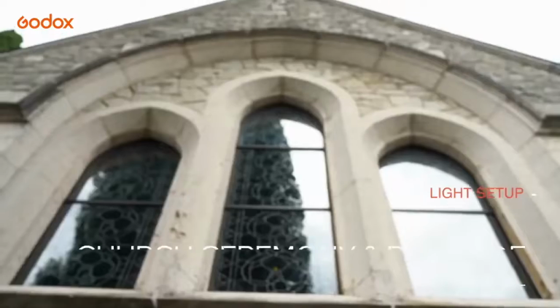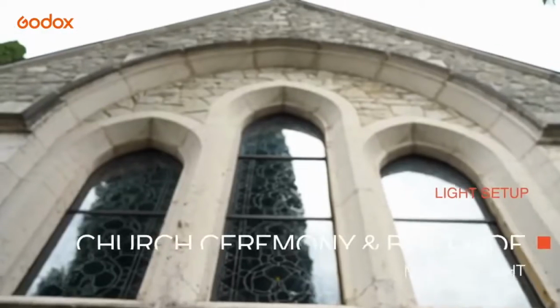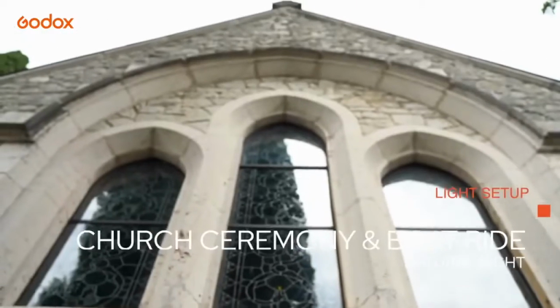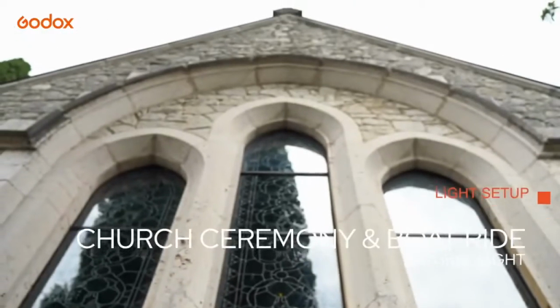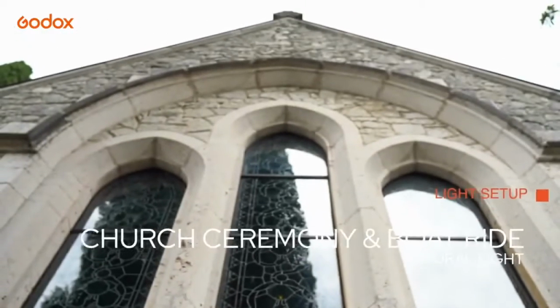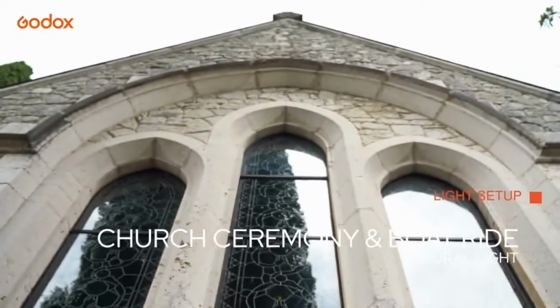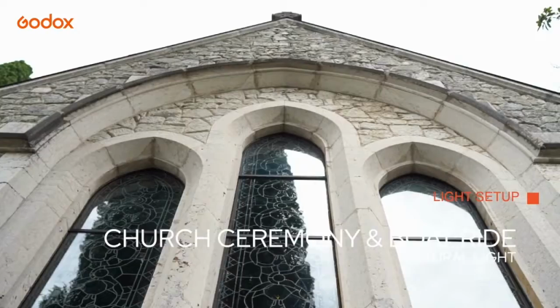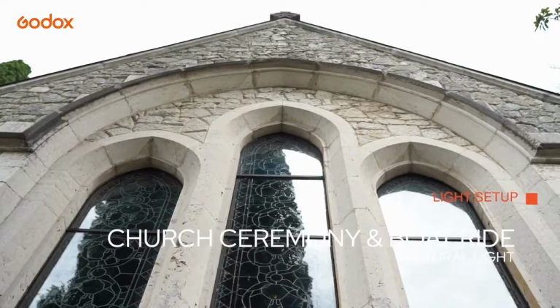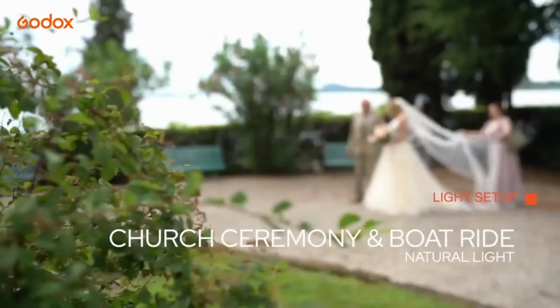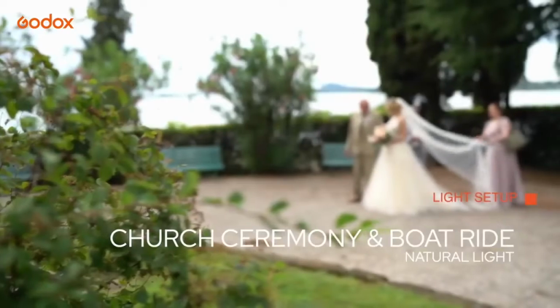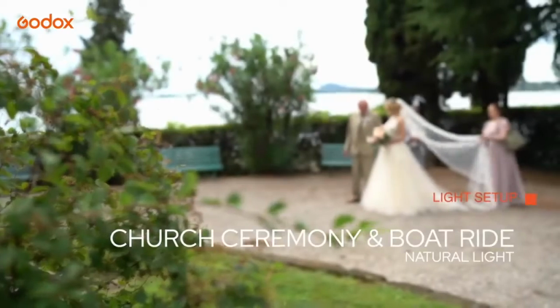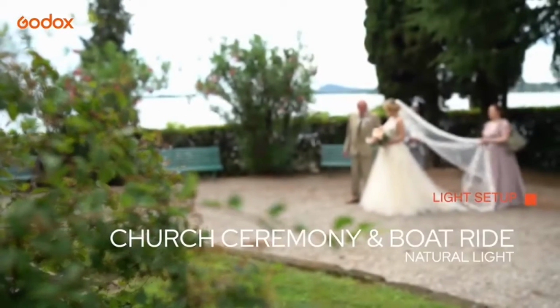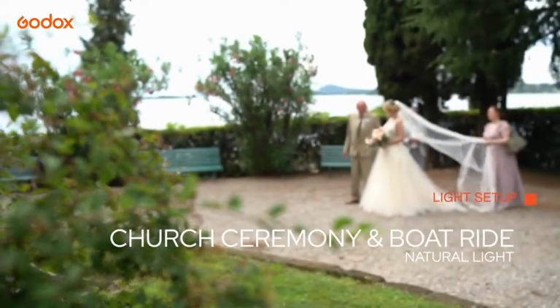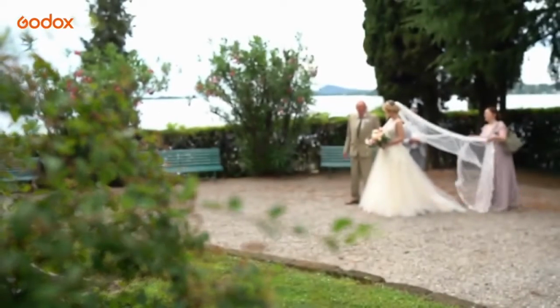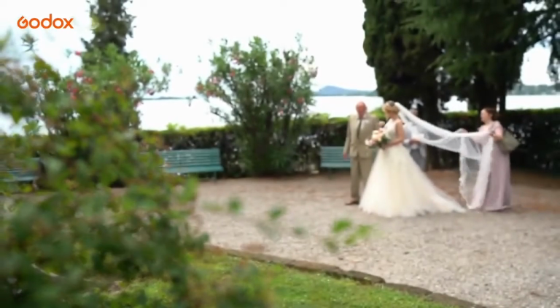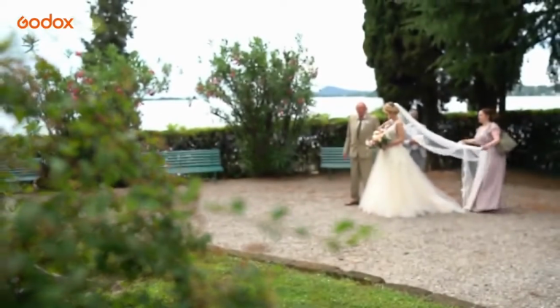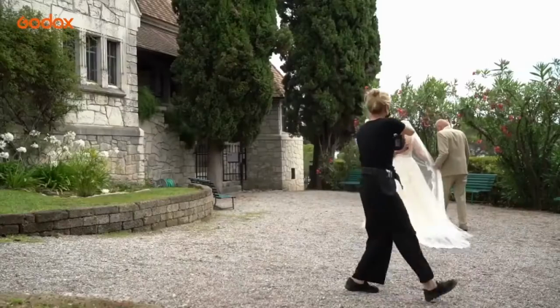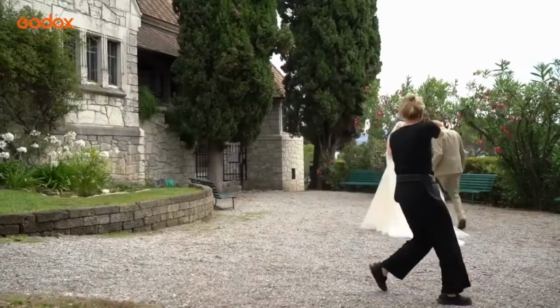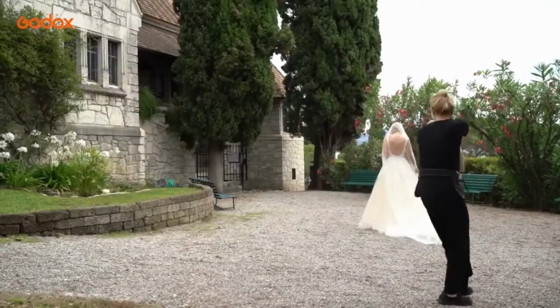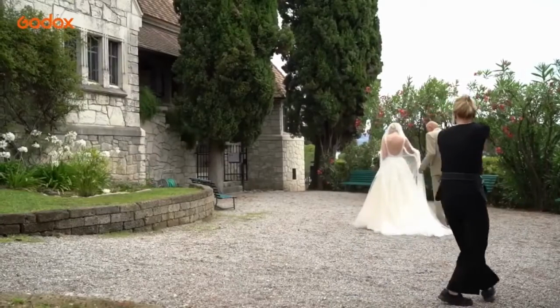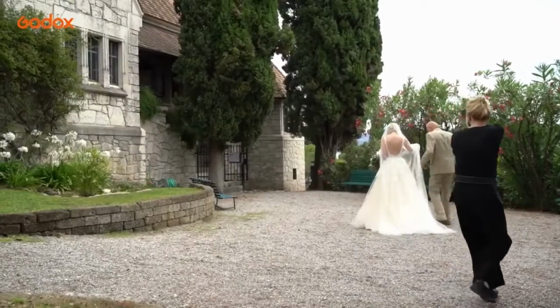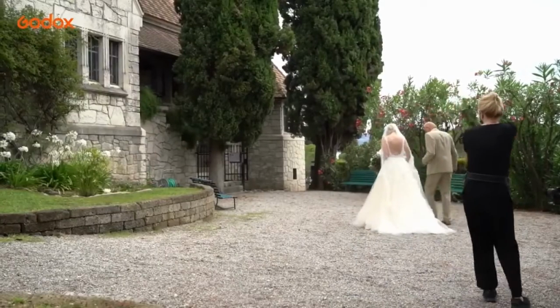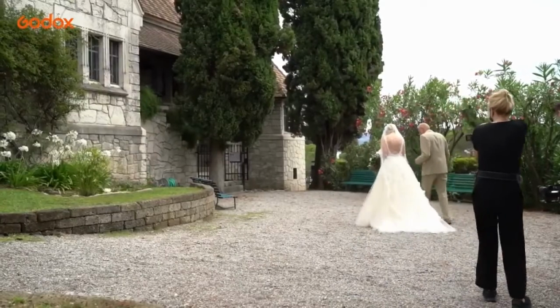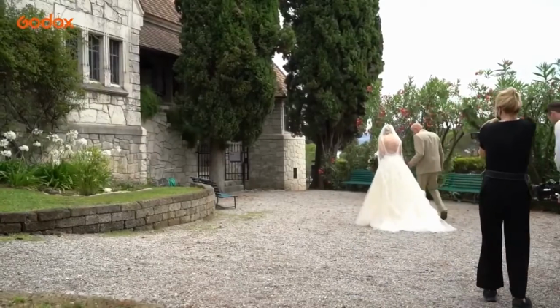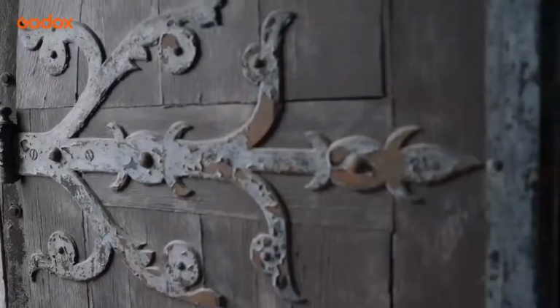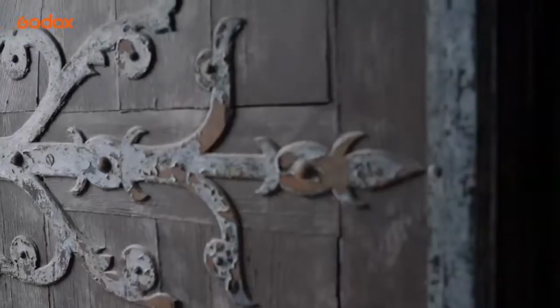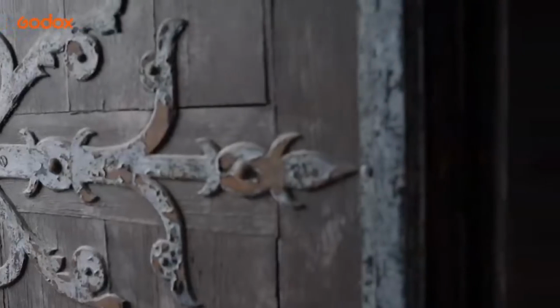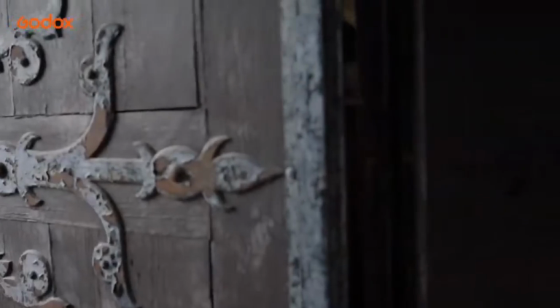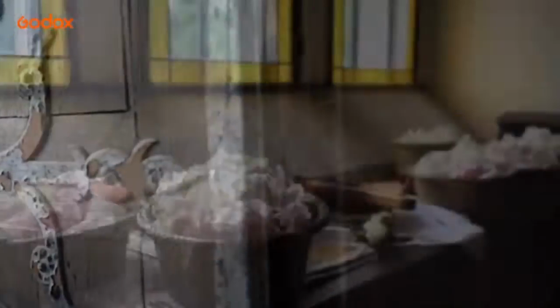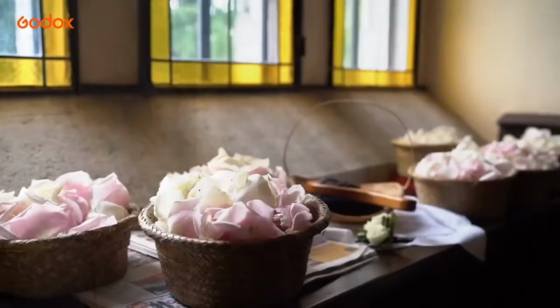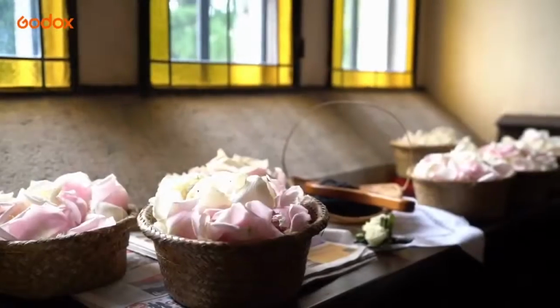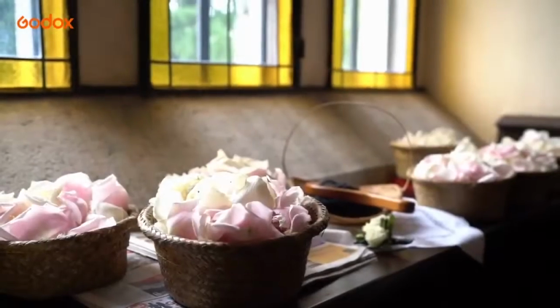The church ceremony is also all natural light. I don't want any flashes firing to disturb the religious proceedings.